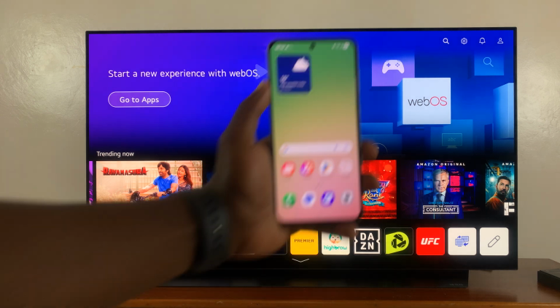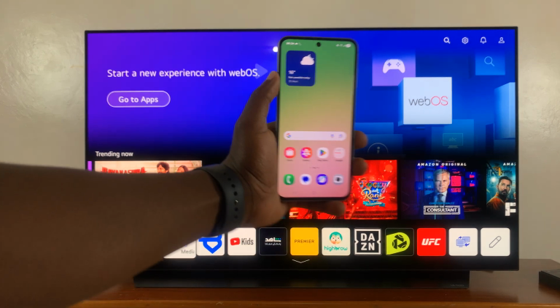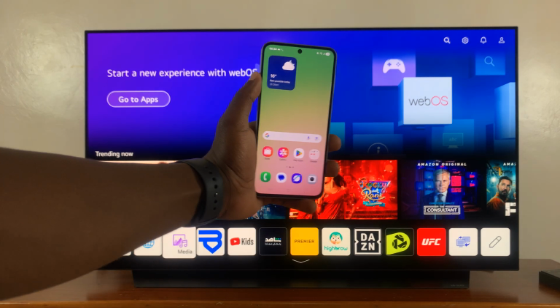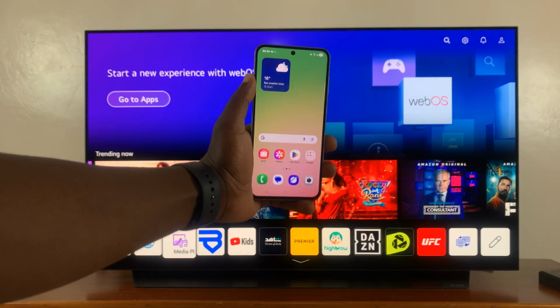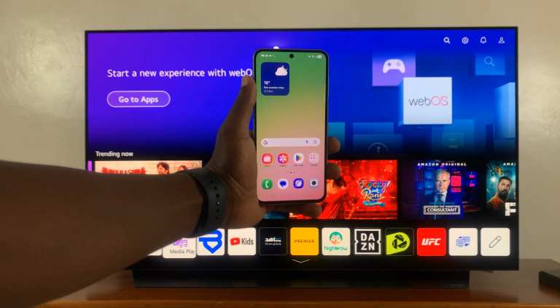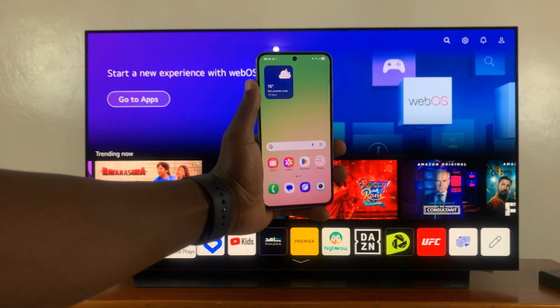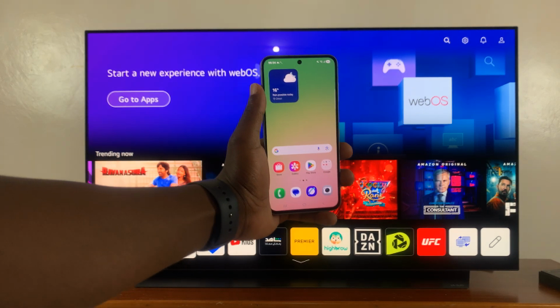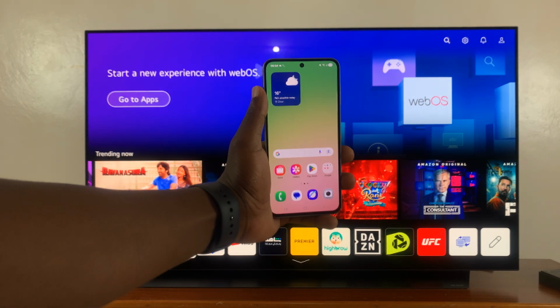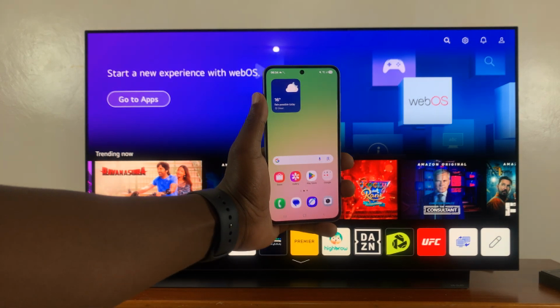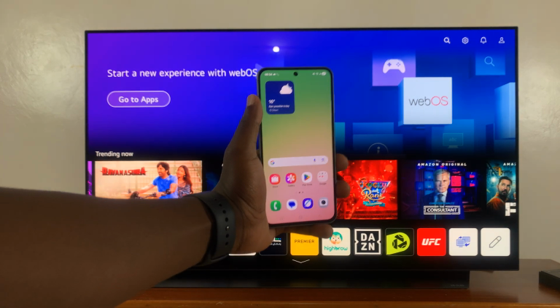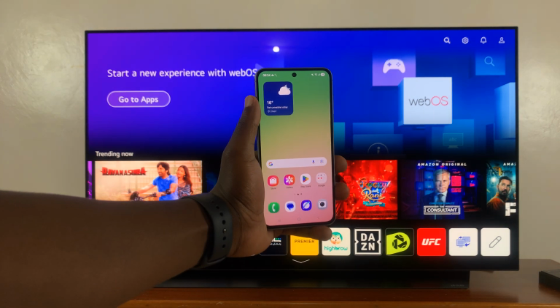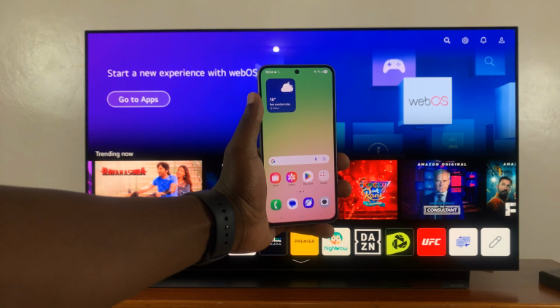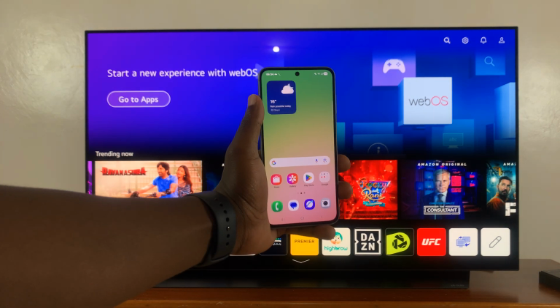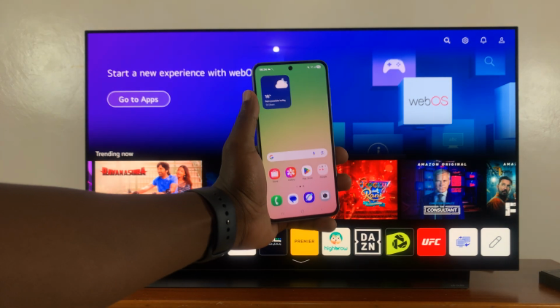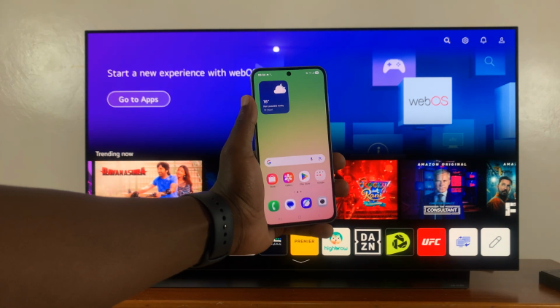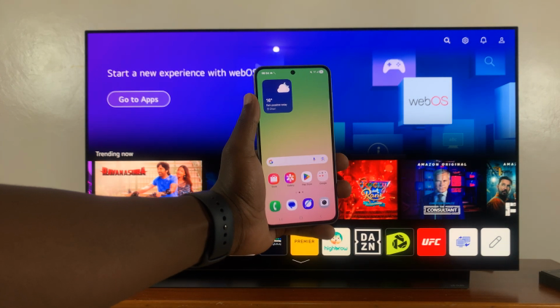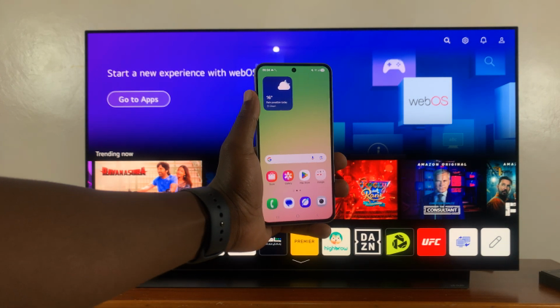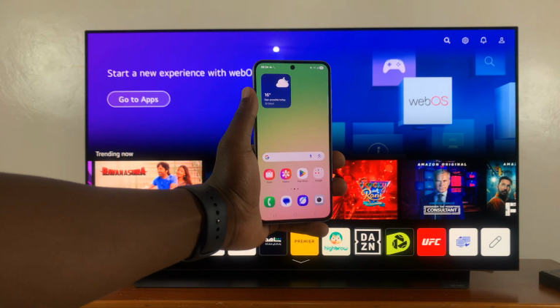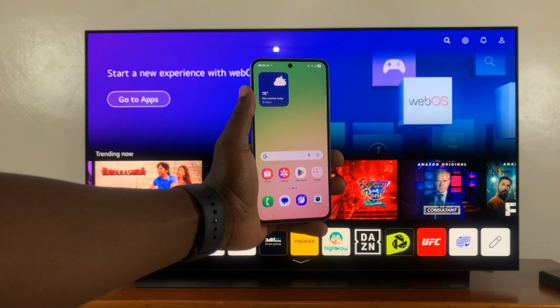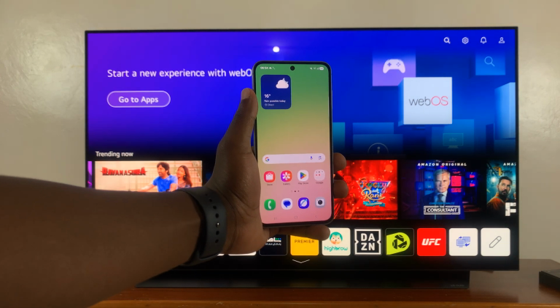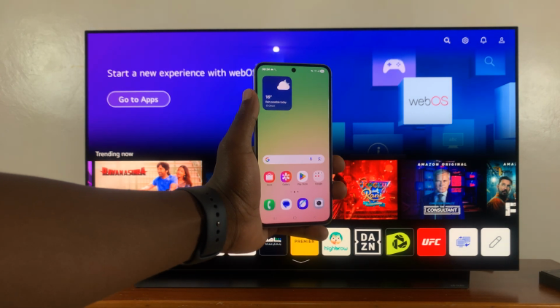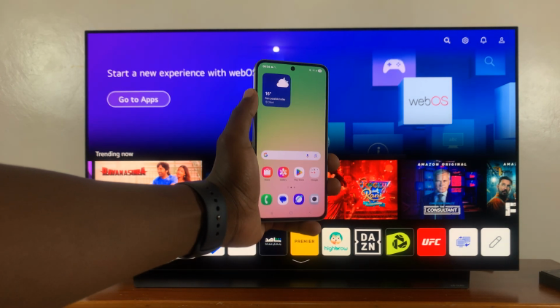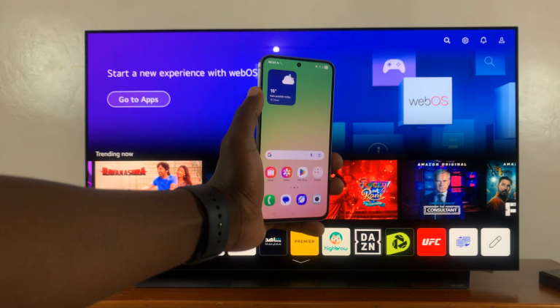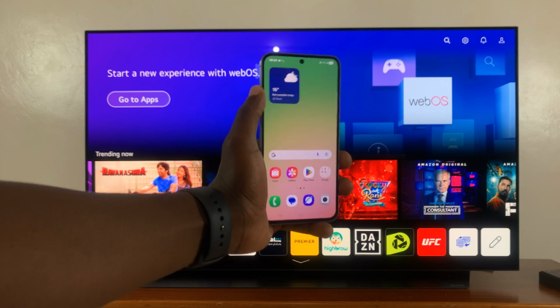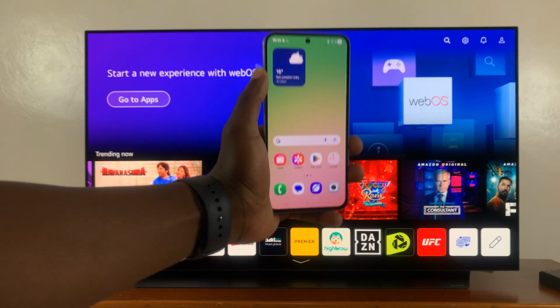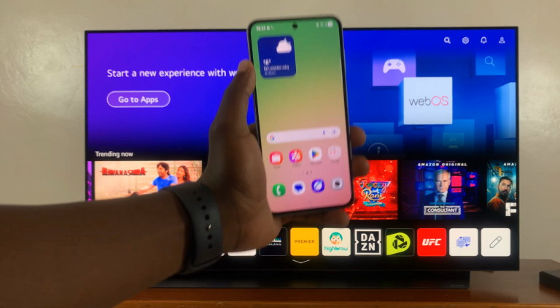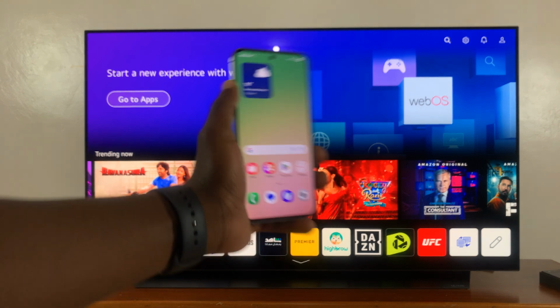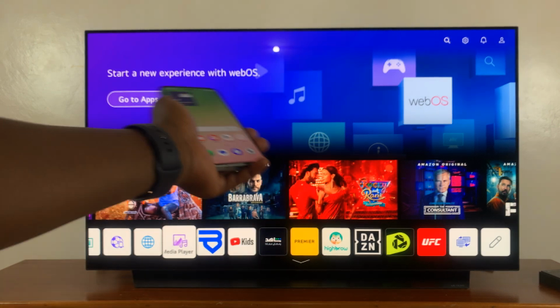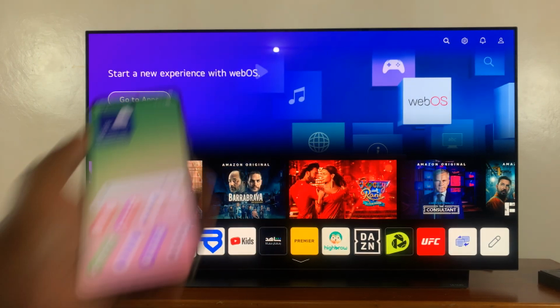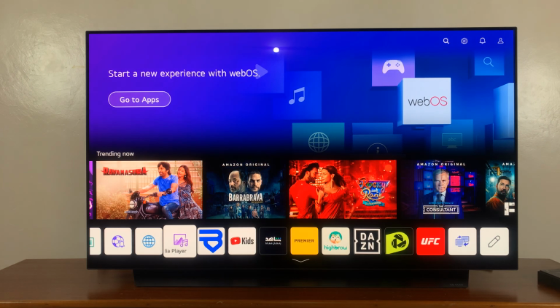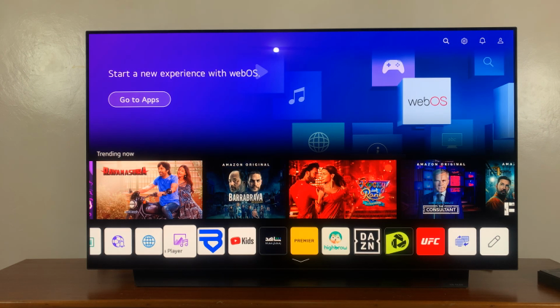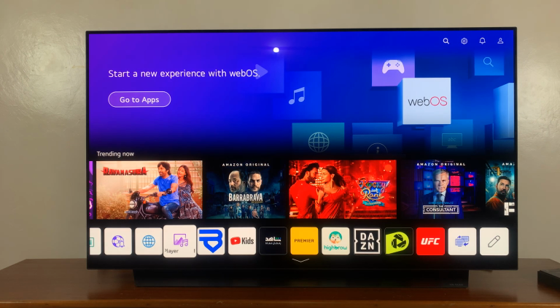So I've got the Samsung Galaxy A56 5G, and I'll be showing you how to screen mirror this phone to a smart TV.